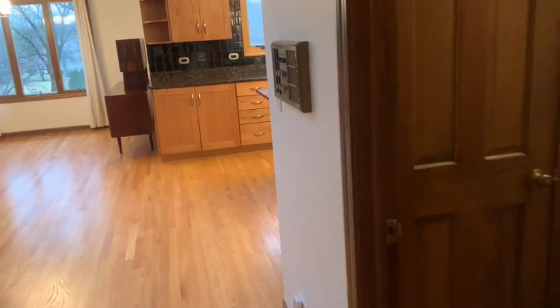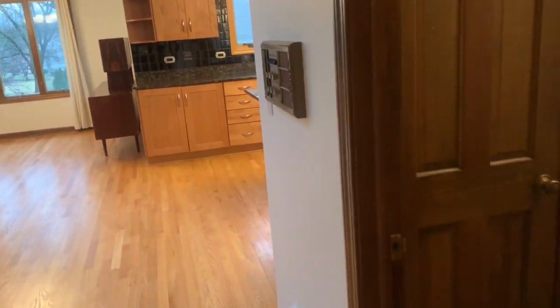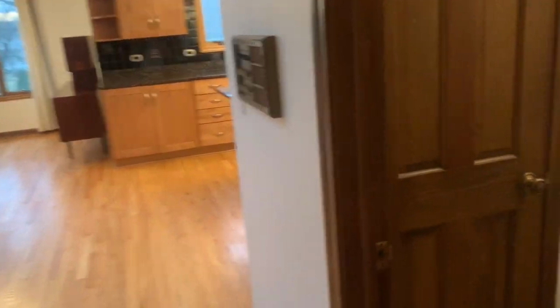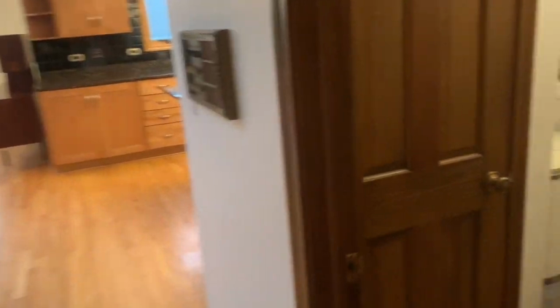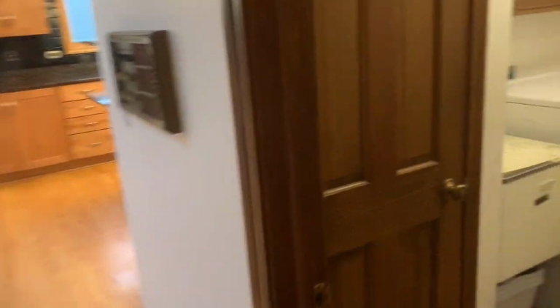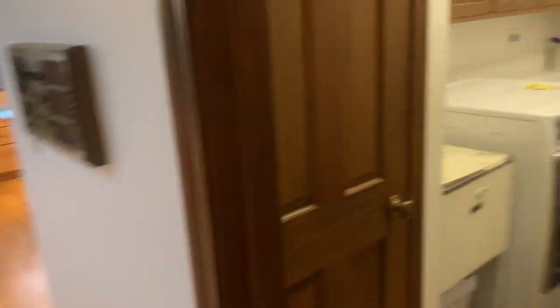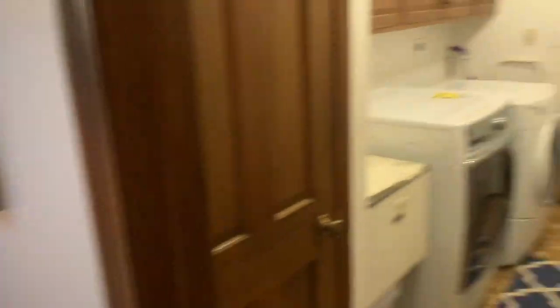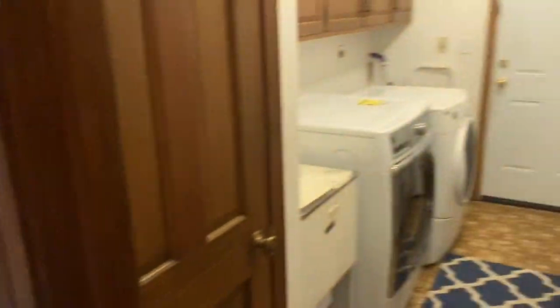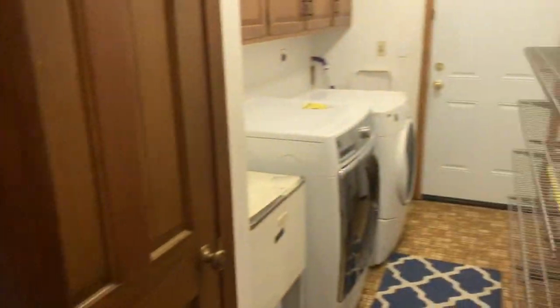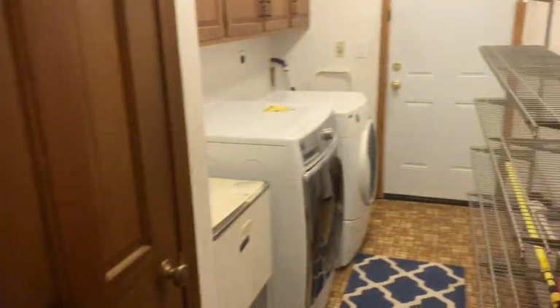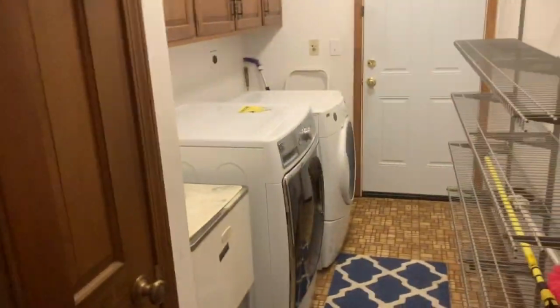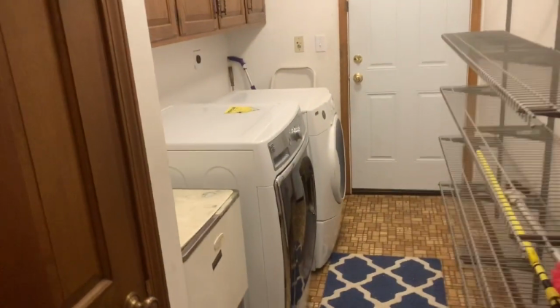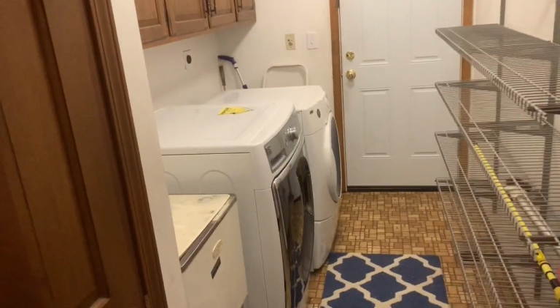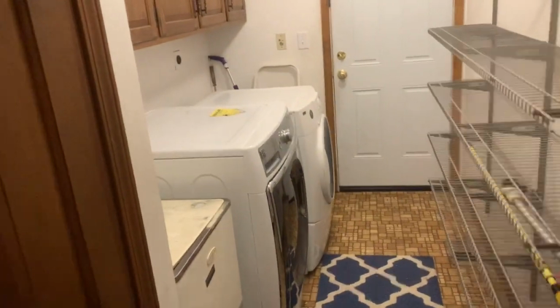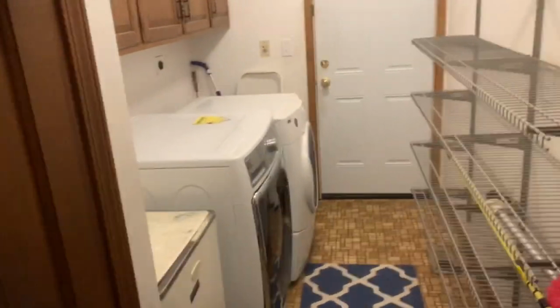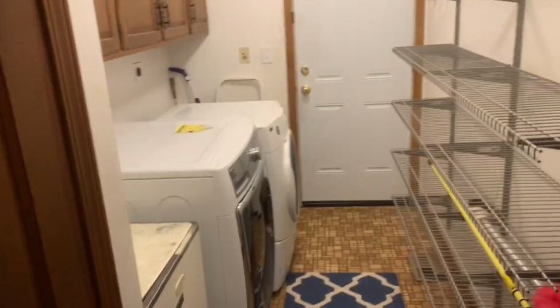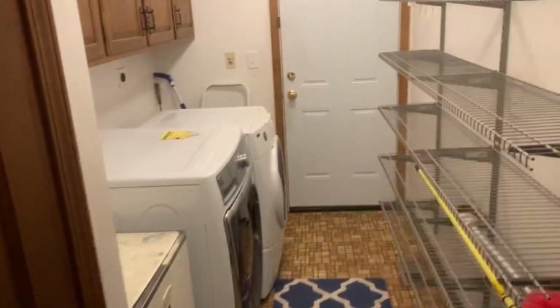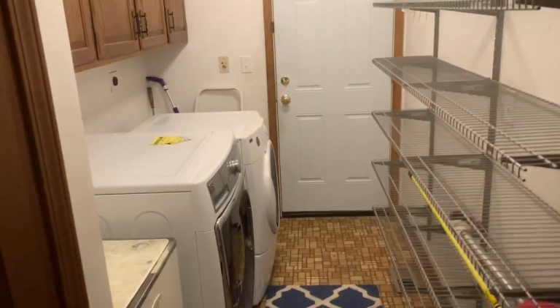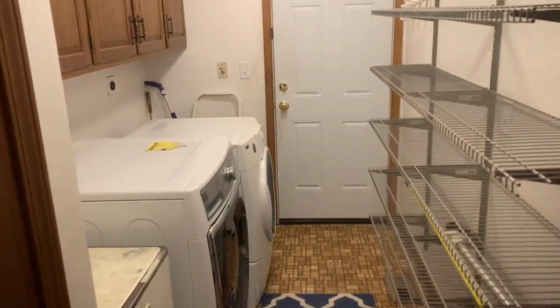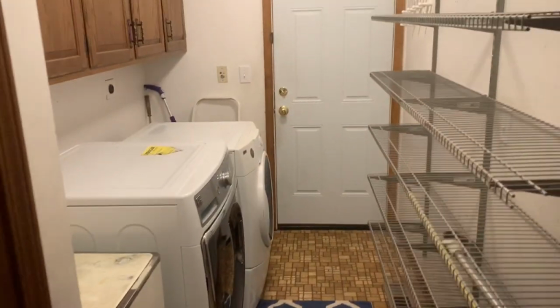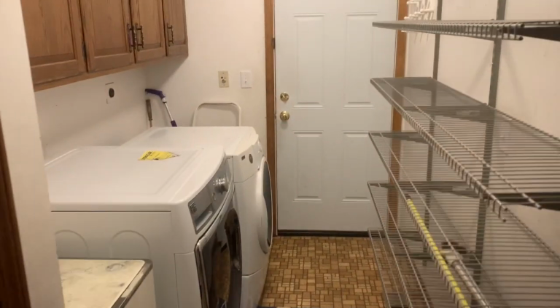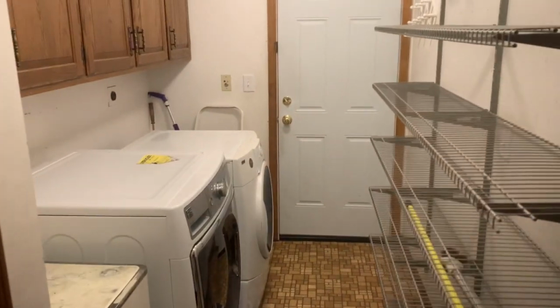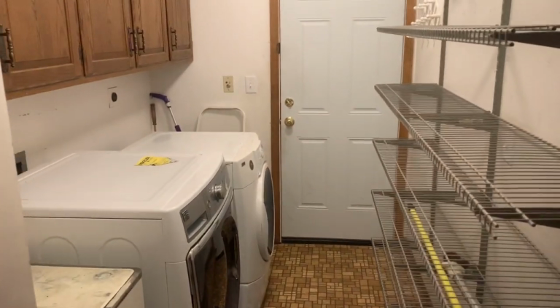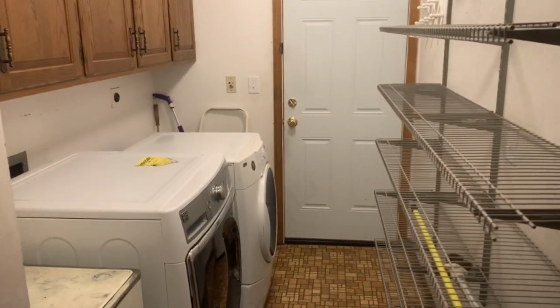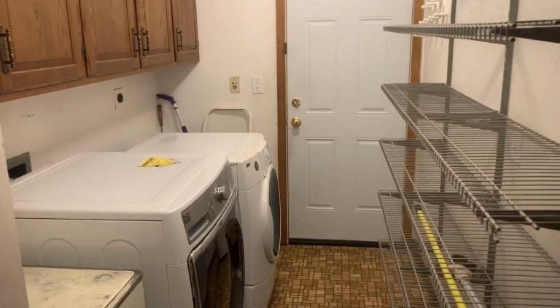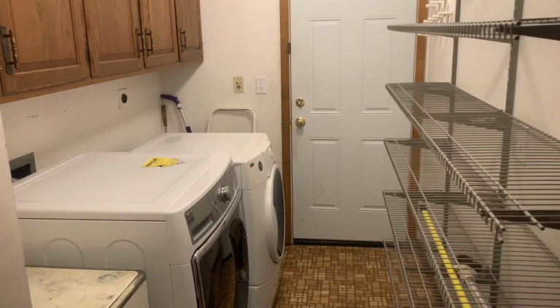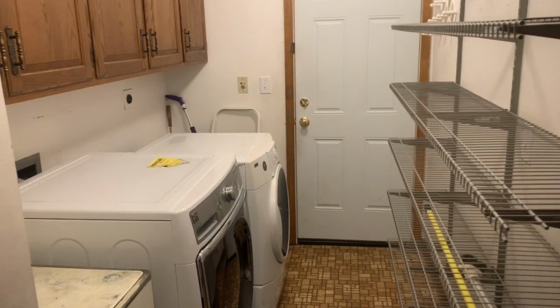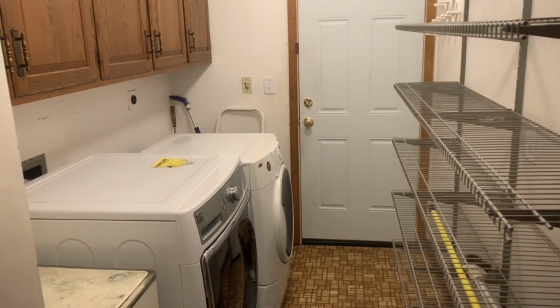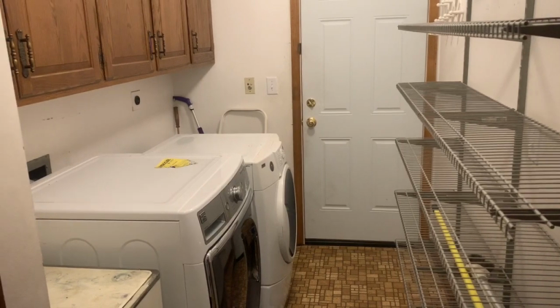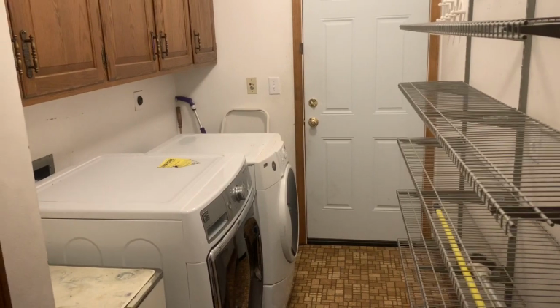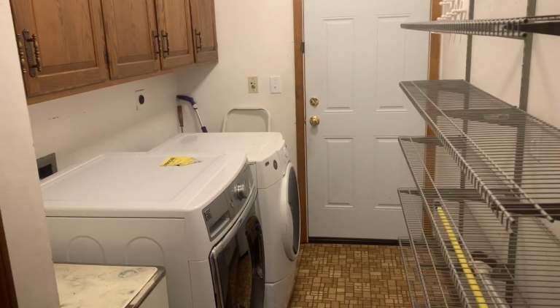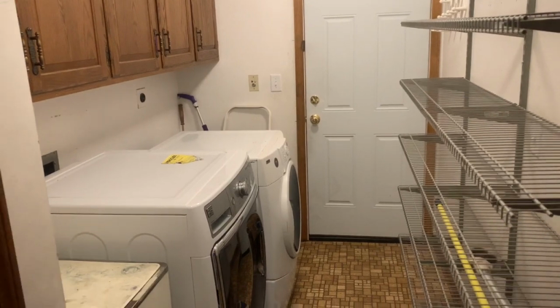A washer and dryer, which also has a door that leads to the garage.